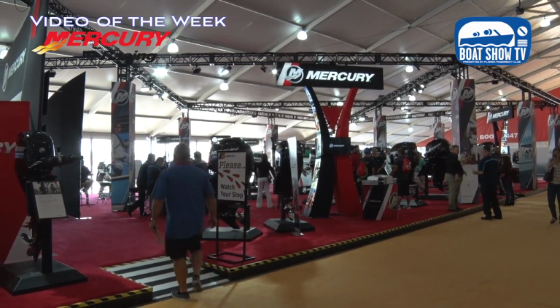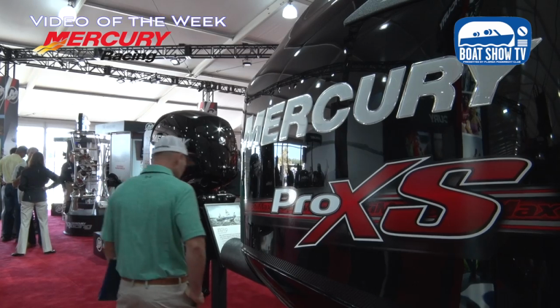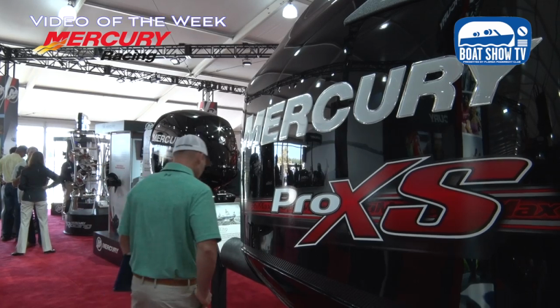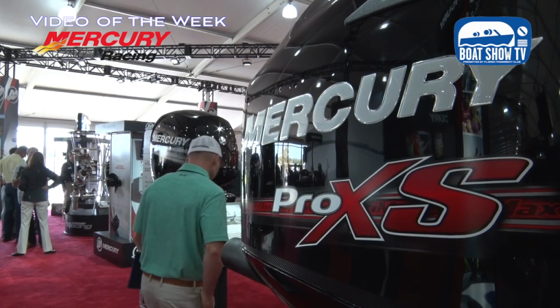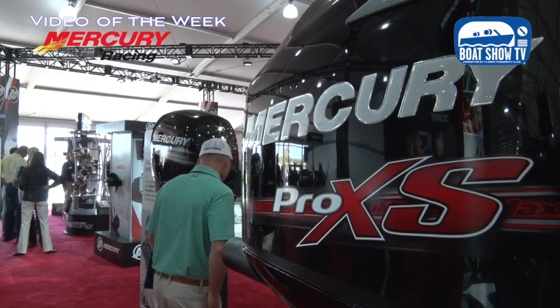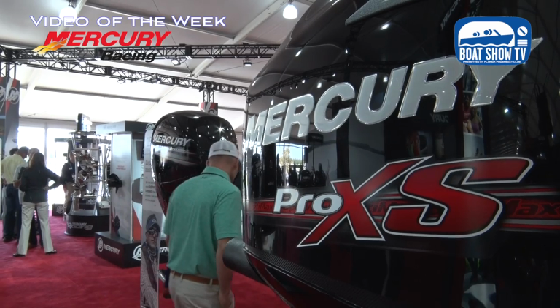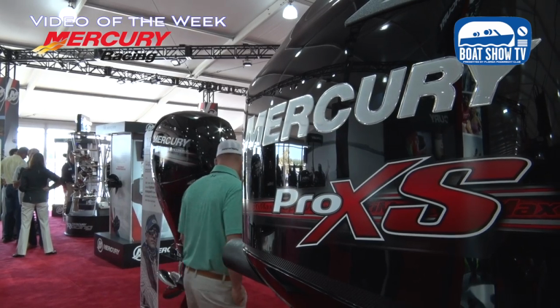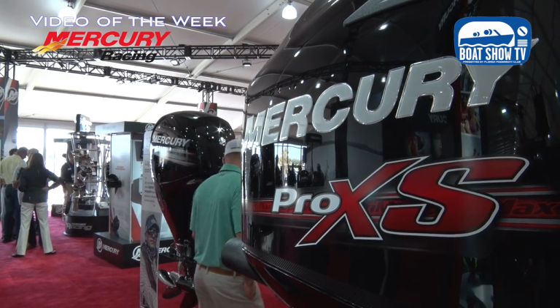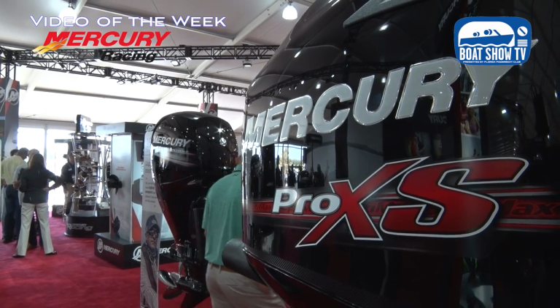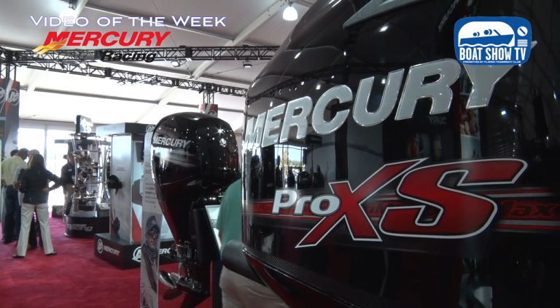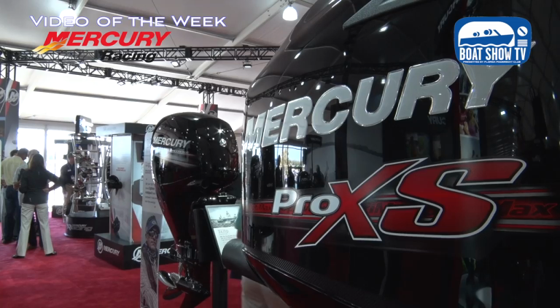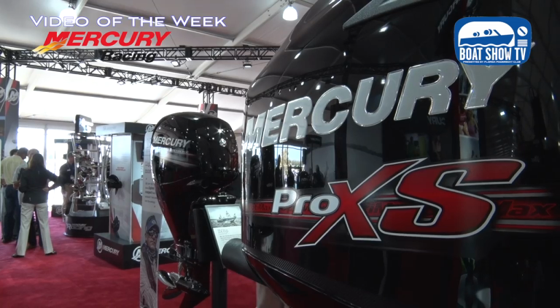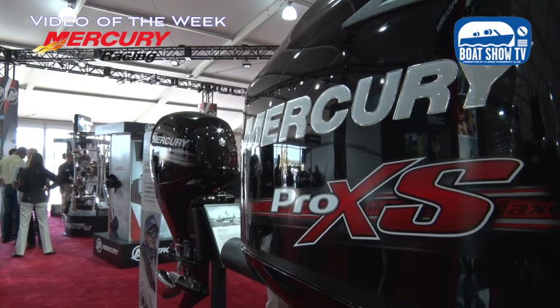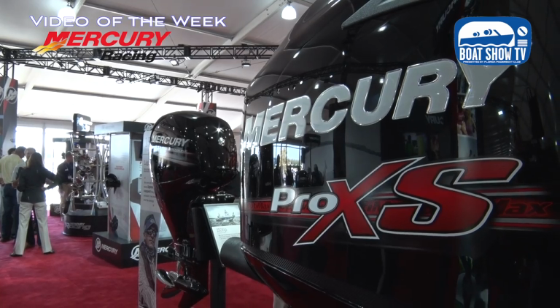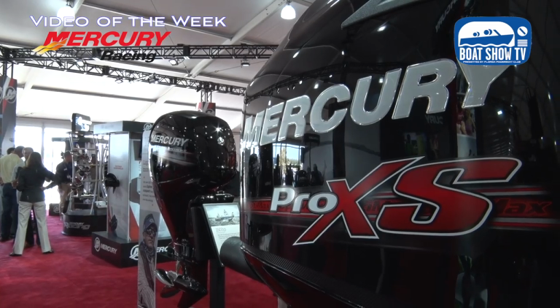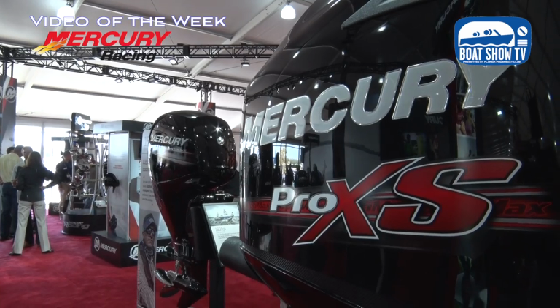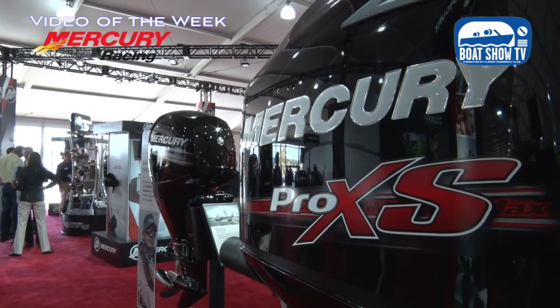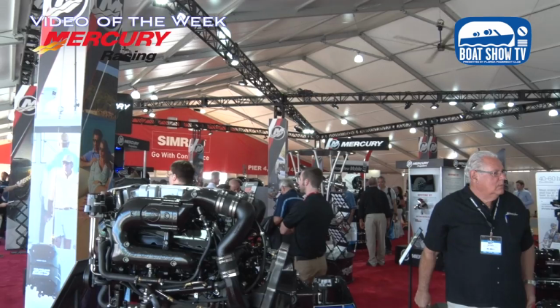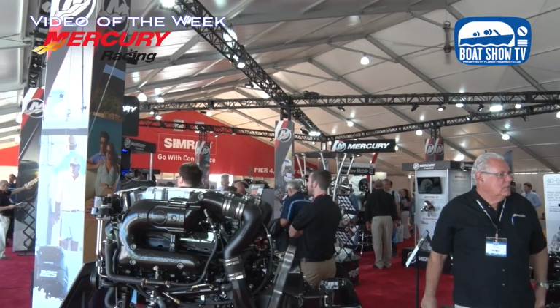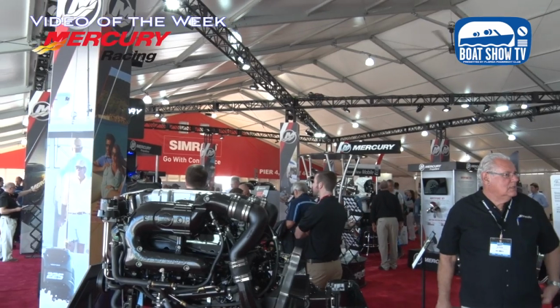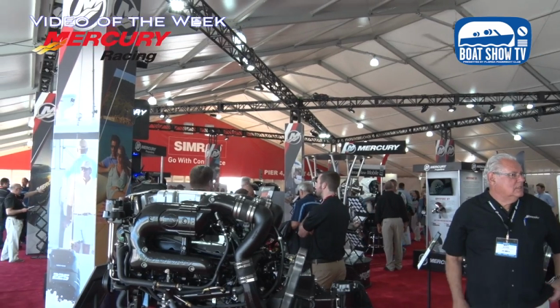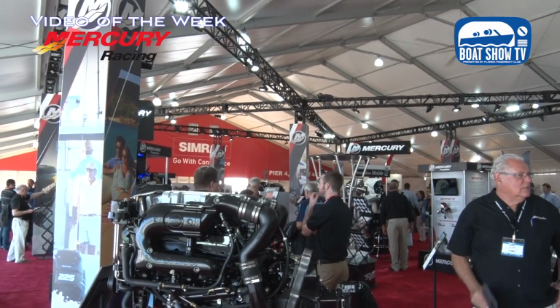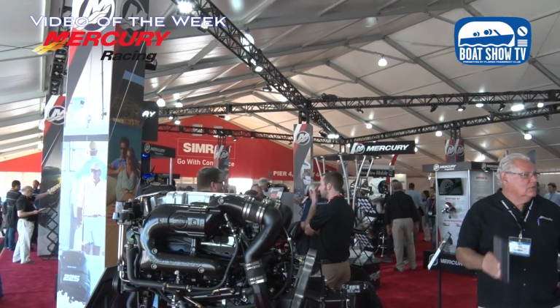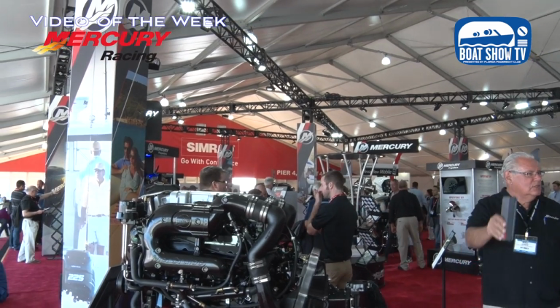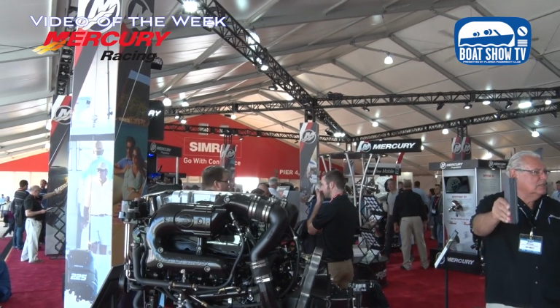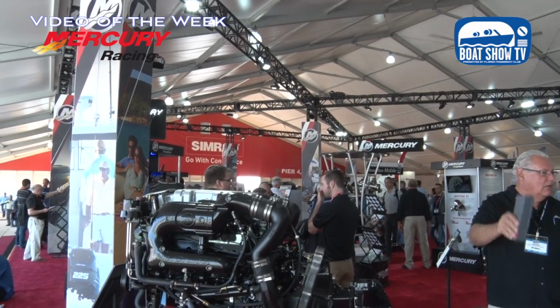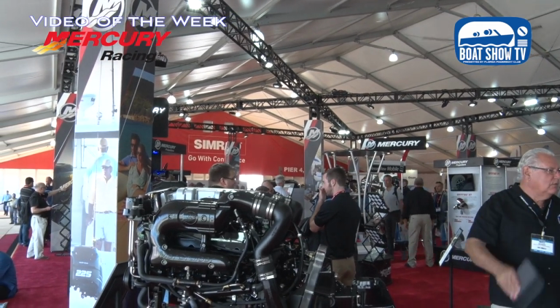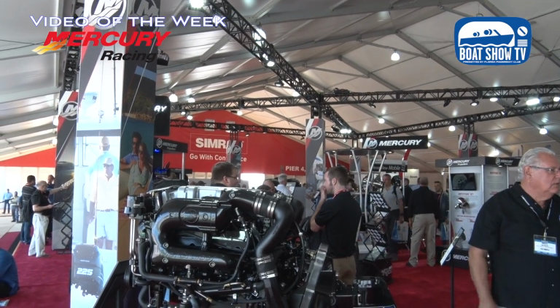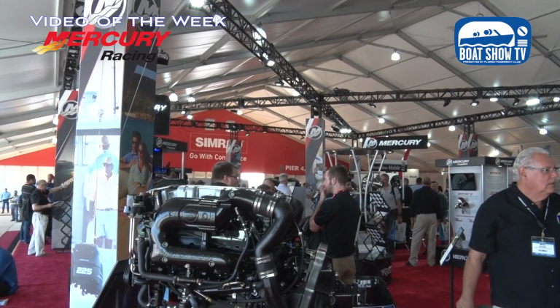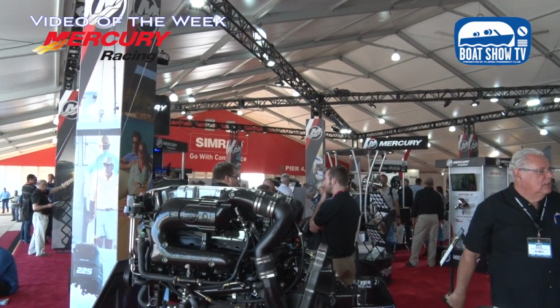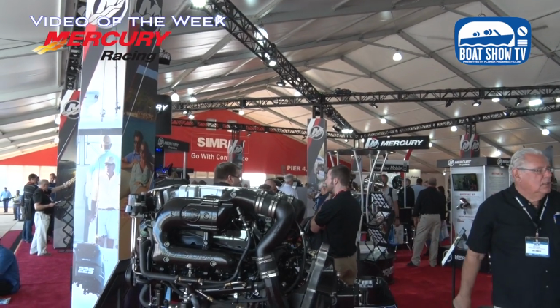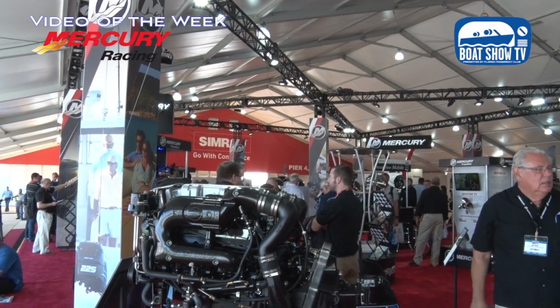Here at the Mercury Display — Mercury Racing, Mercury Outboards, Mercury — everything. It's a lifestyle, right?